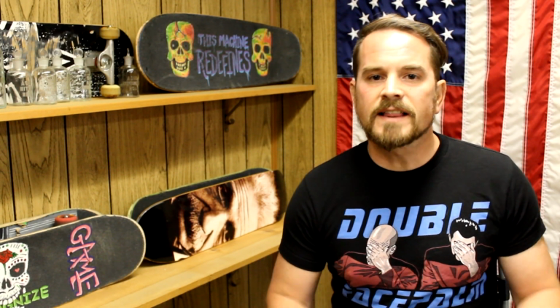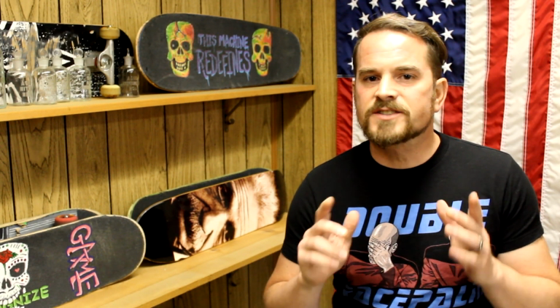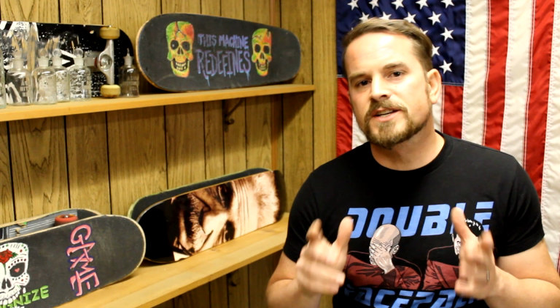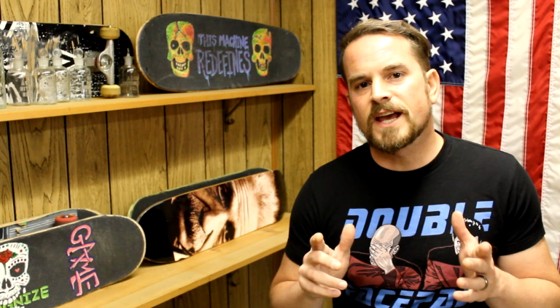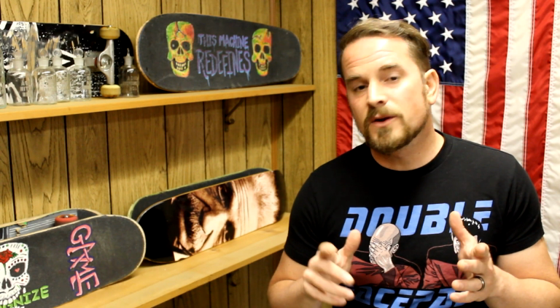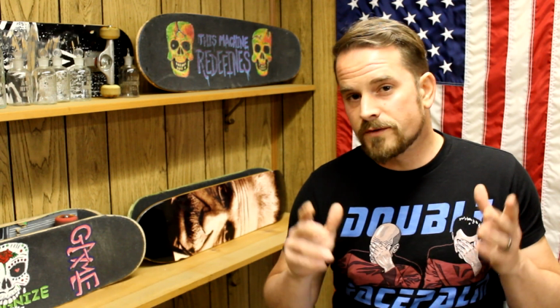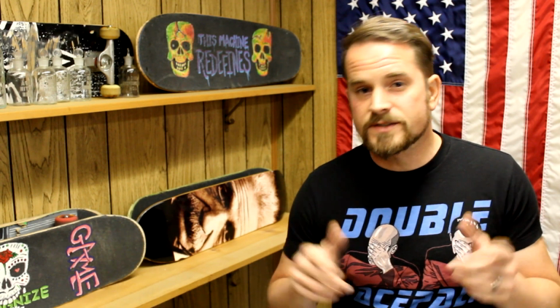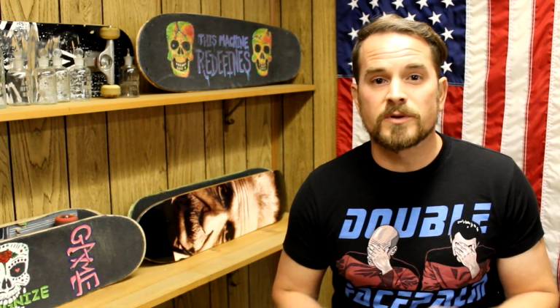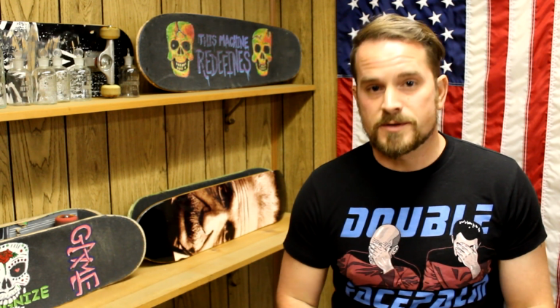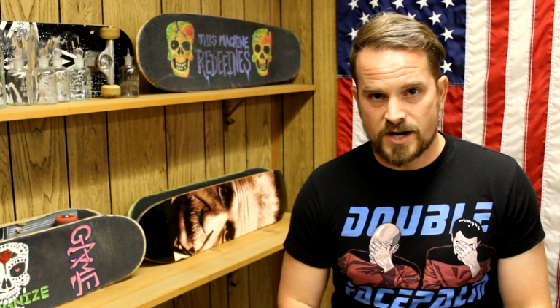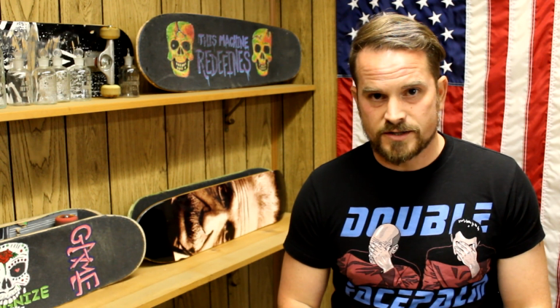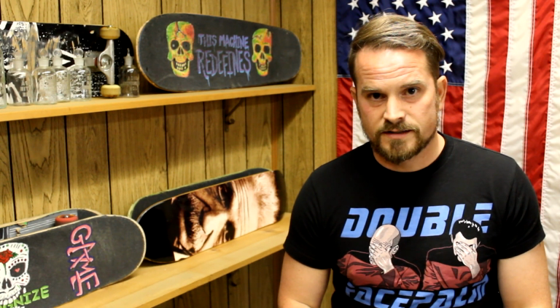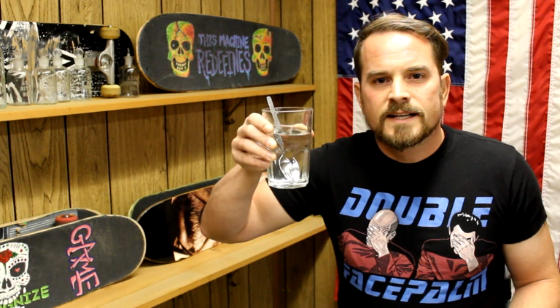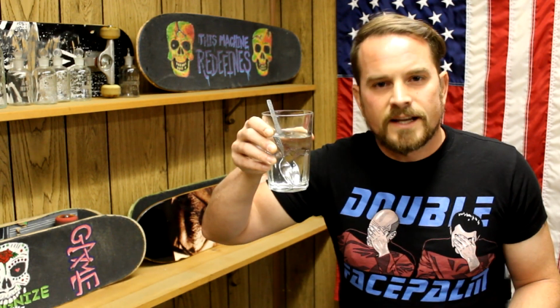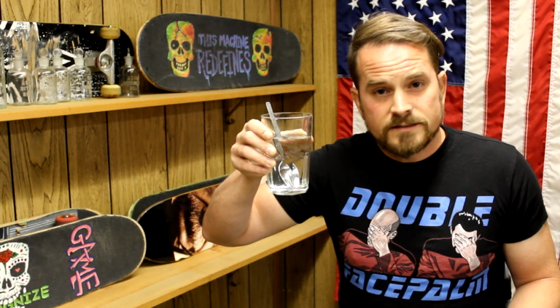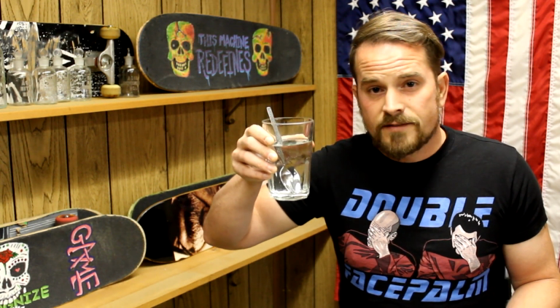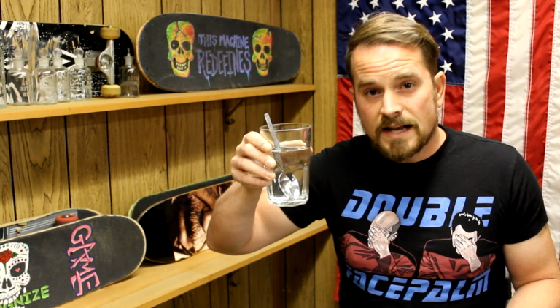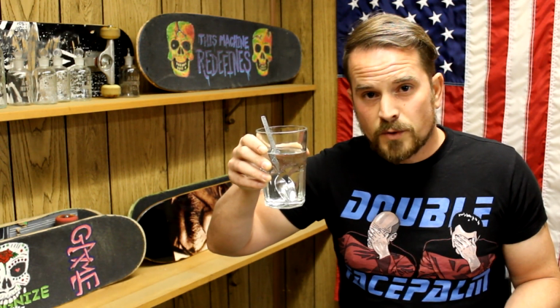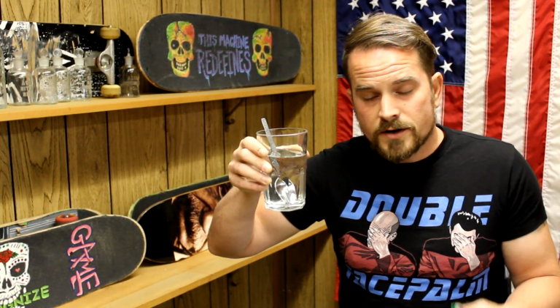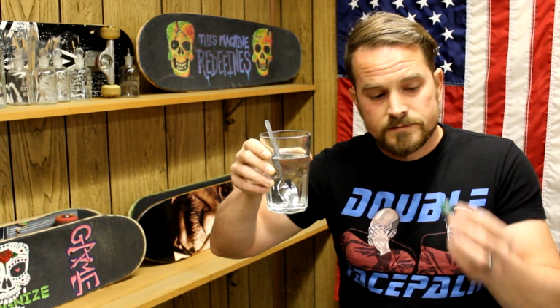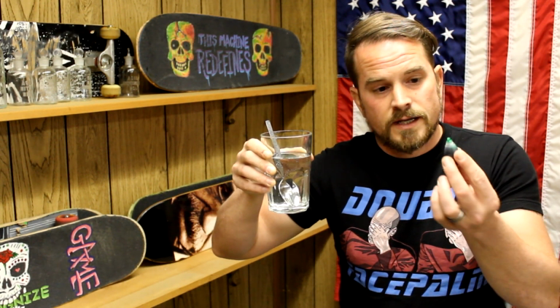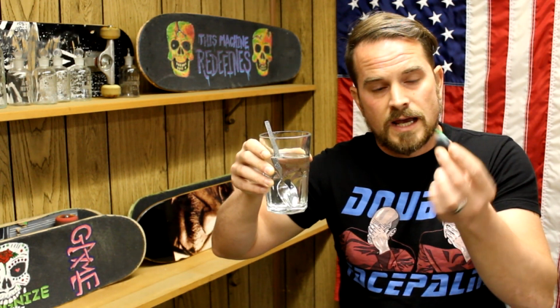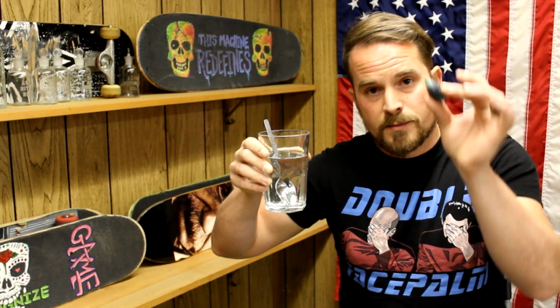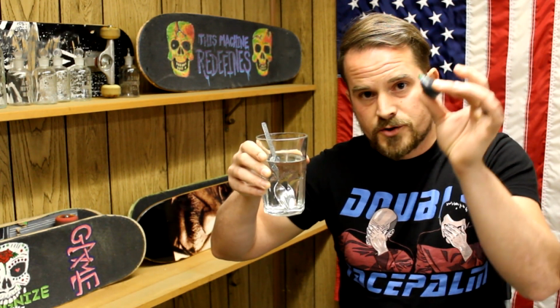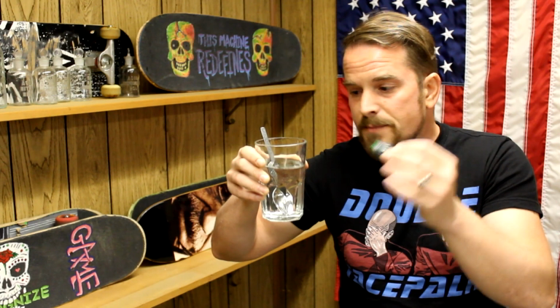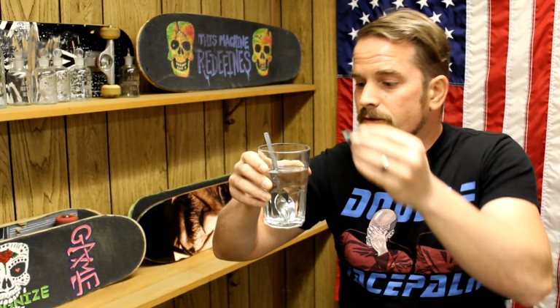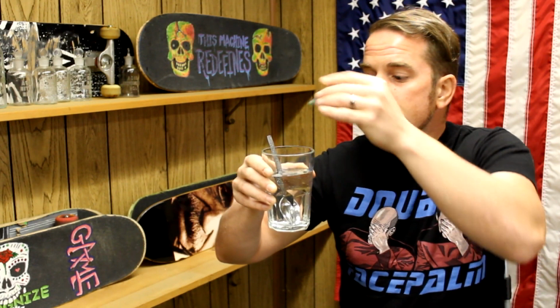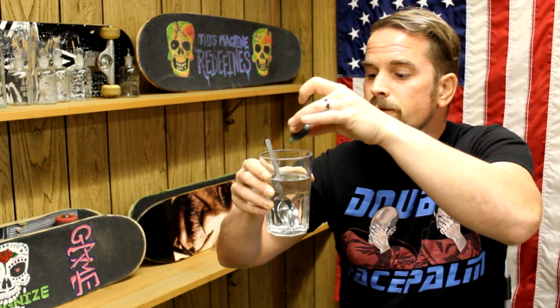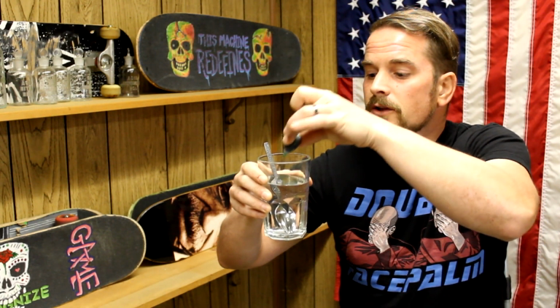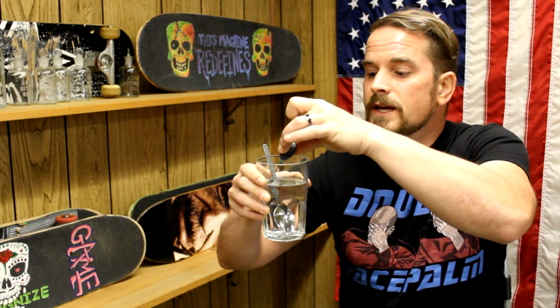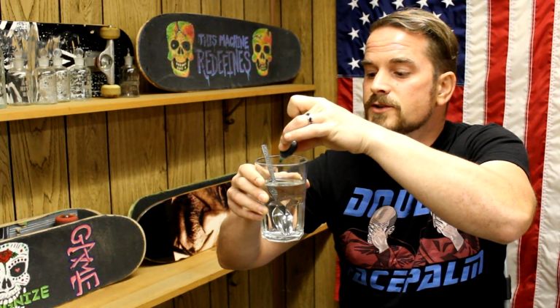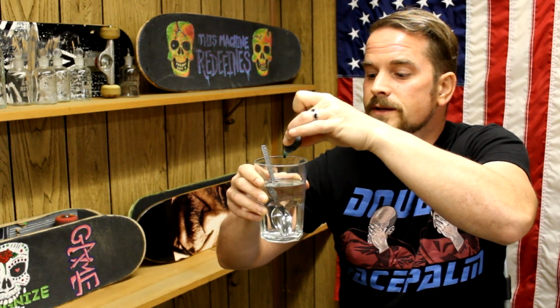I'd like to start today with a very simple demonstration. Here, I have a glass of water, and I'm going to put a drop of green food coloring into it.